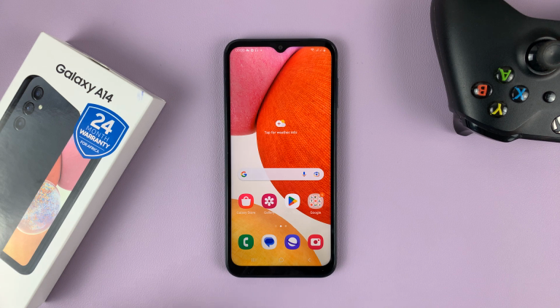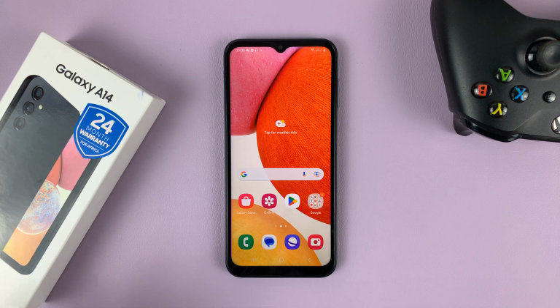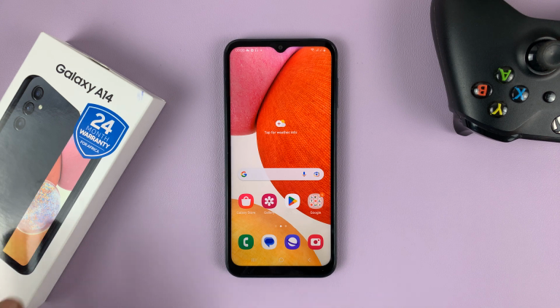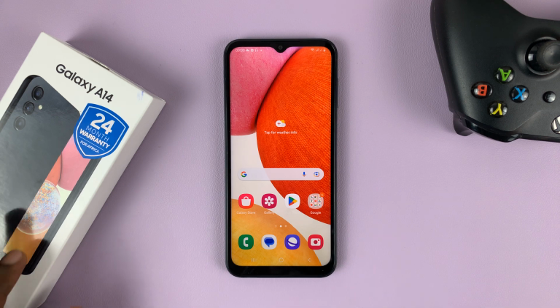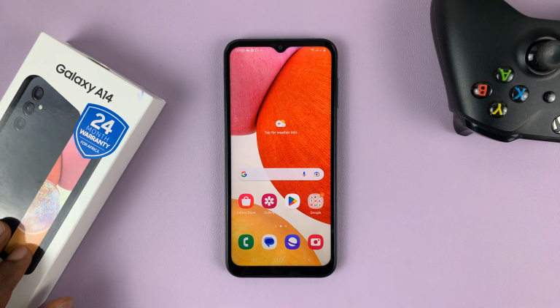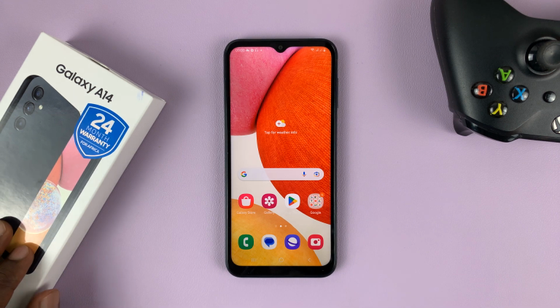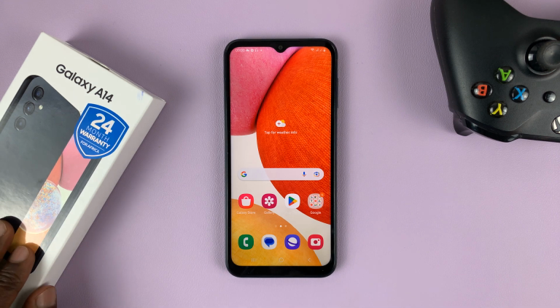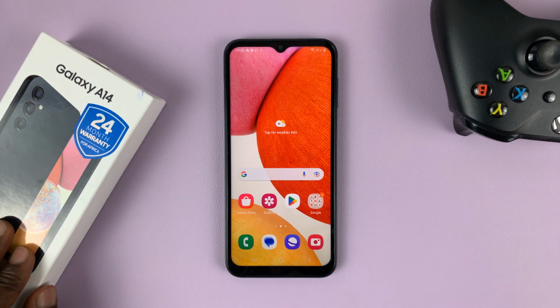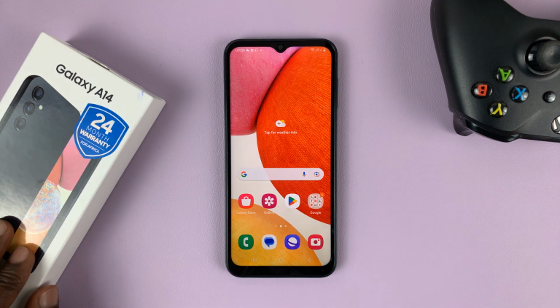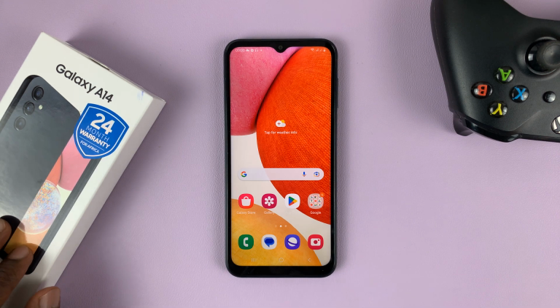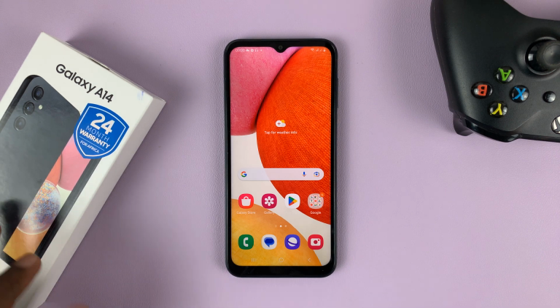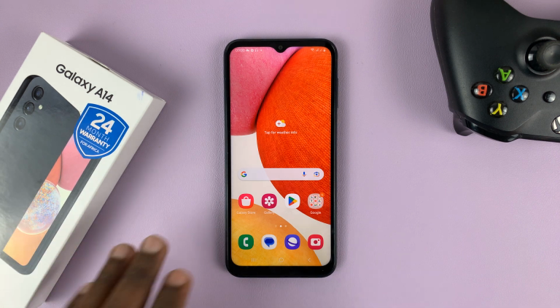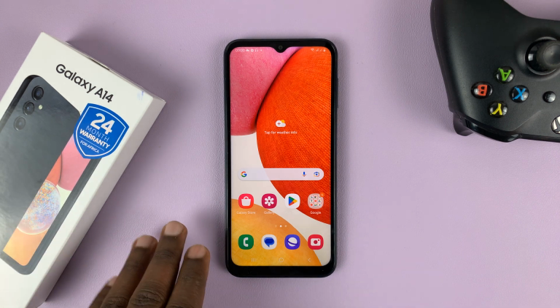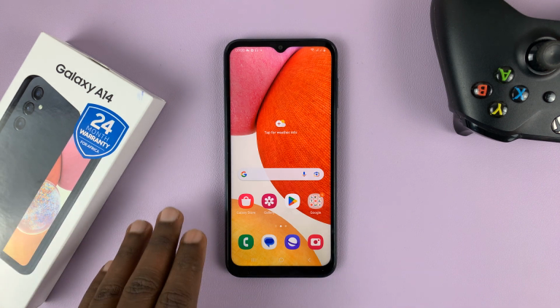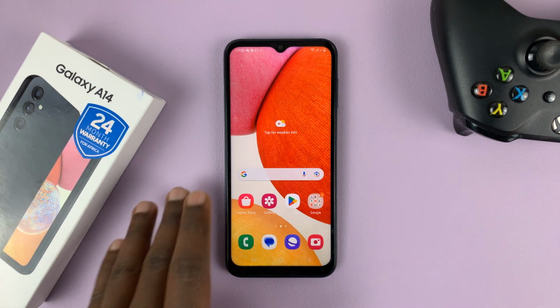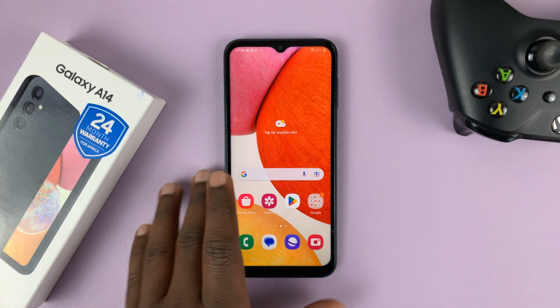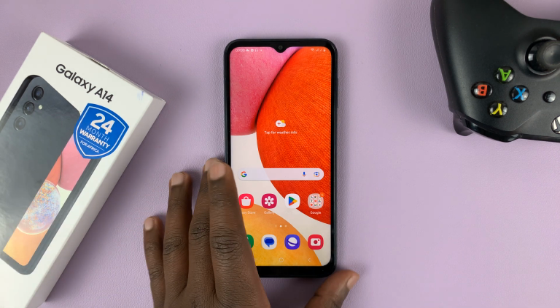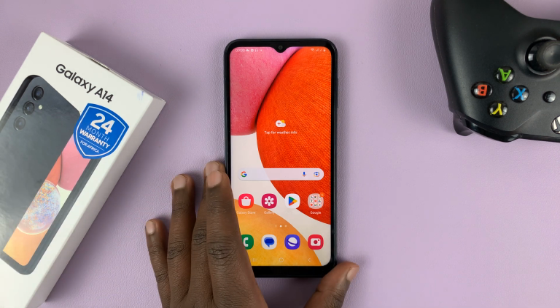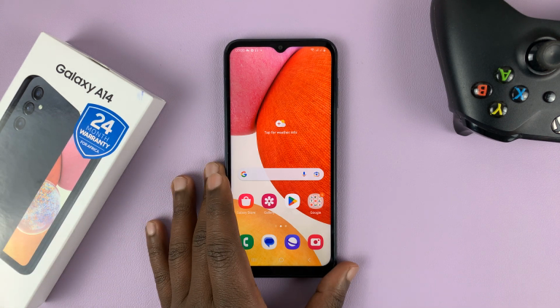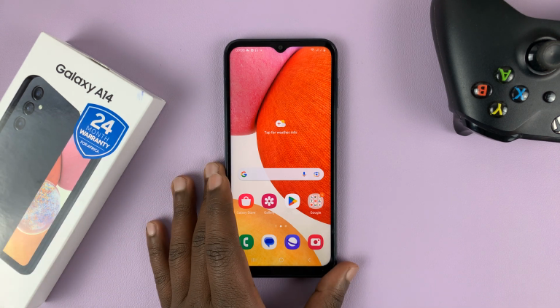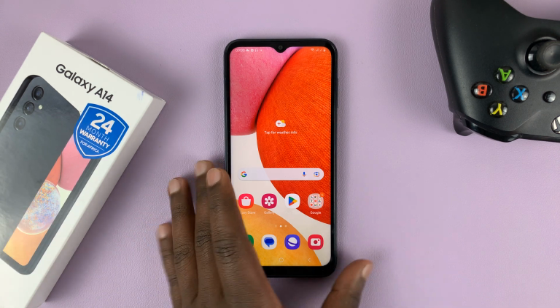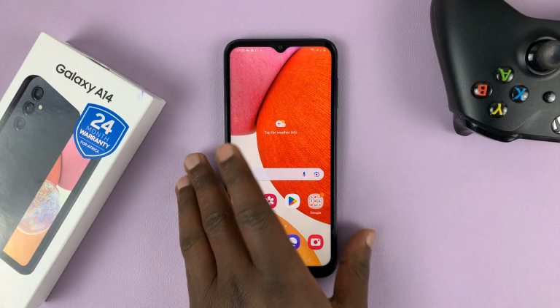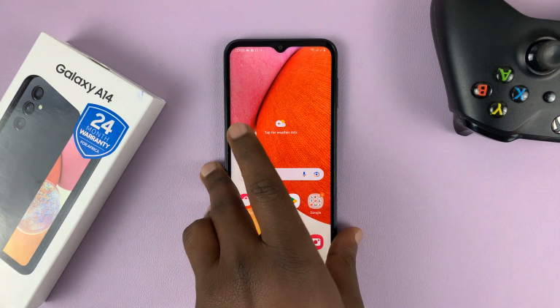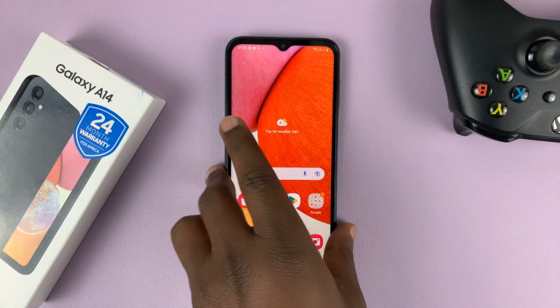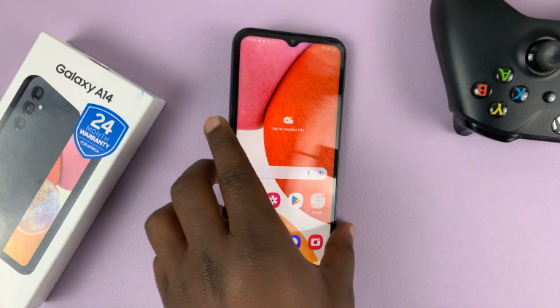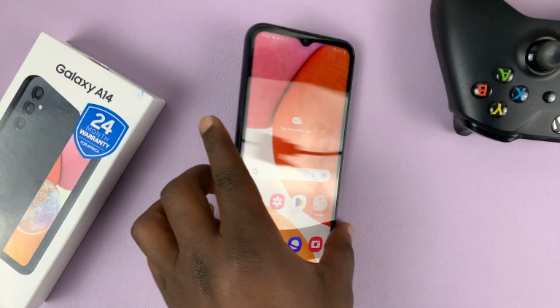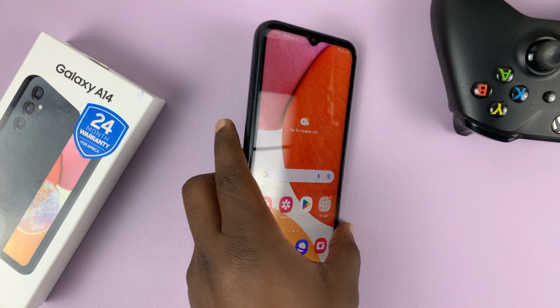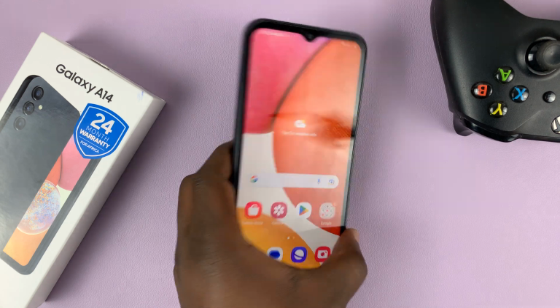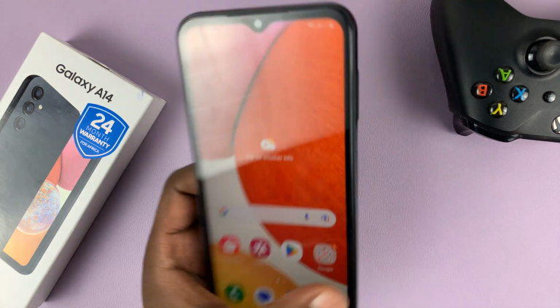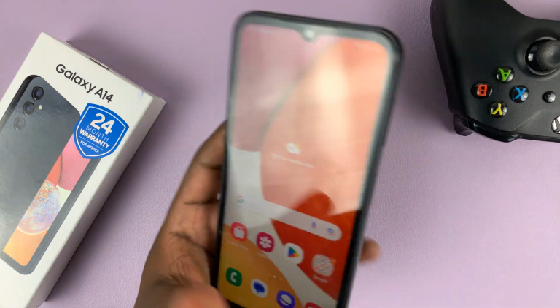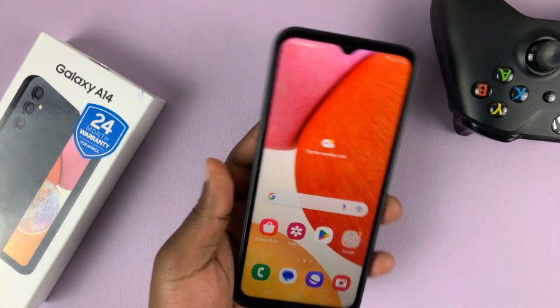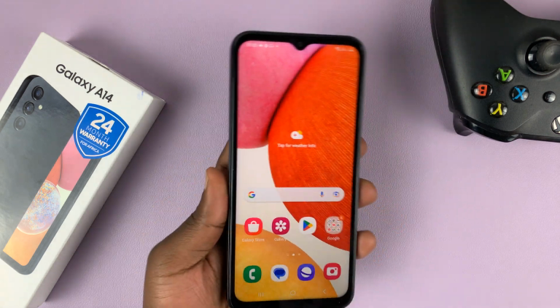In today's tech tip, I'll be showing you how to set up face unlock on your Samsung Galaxy A14.